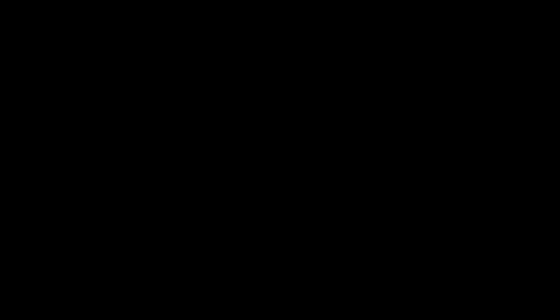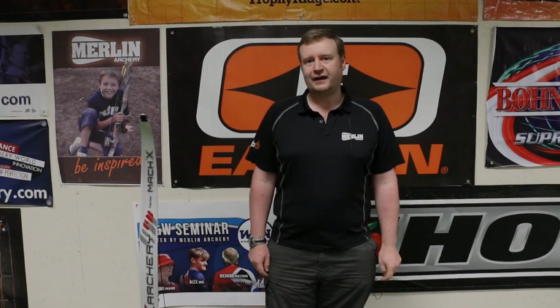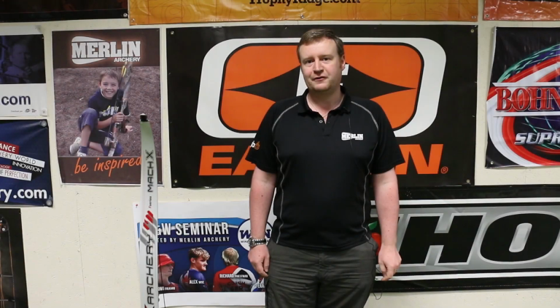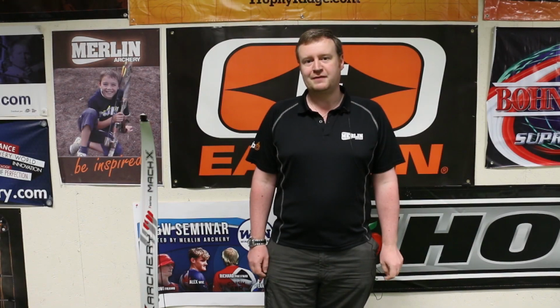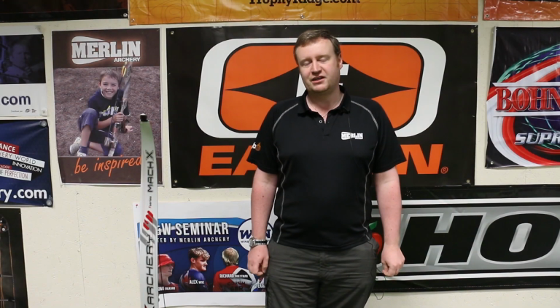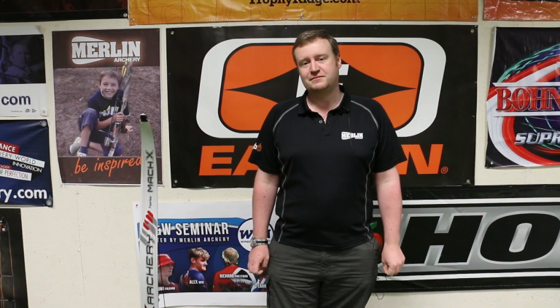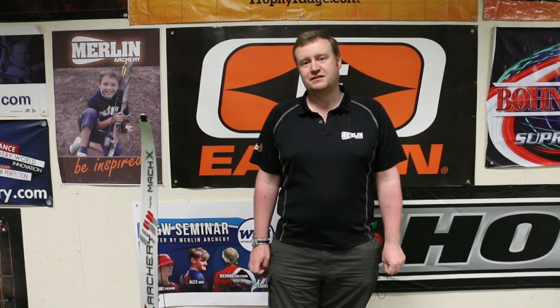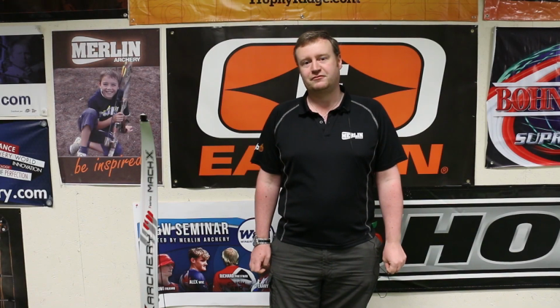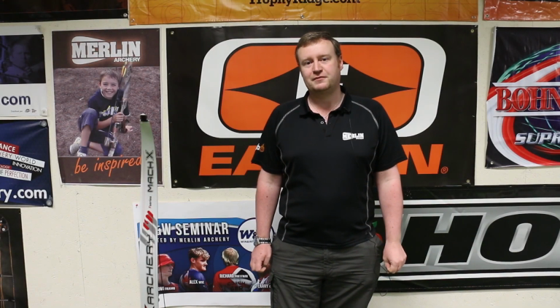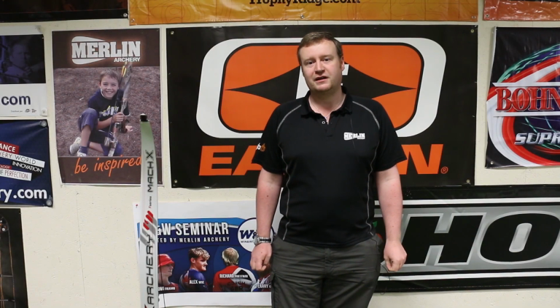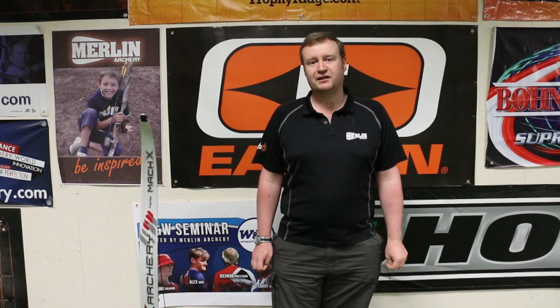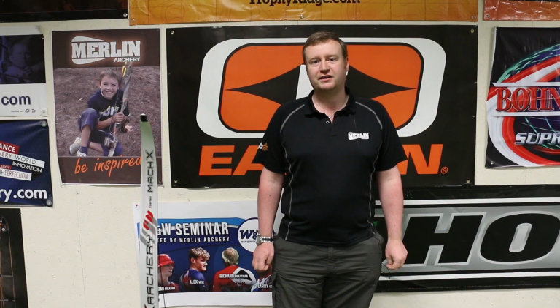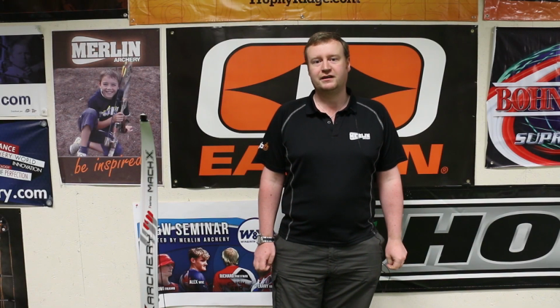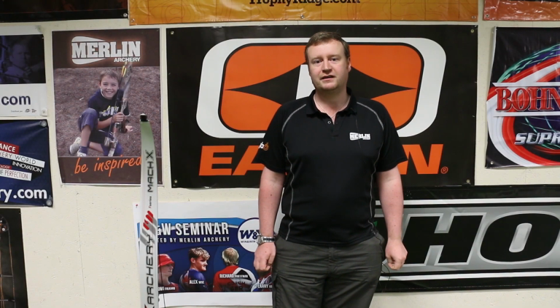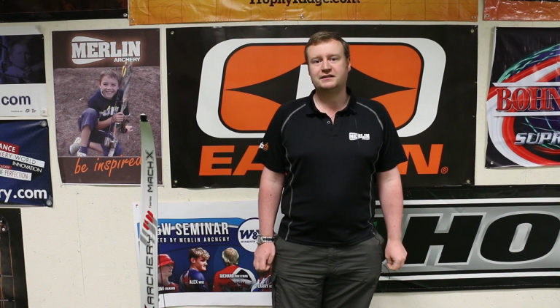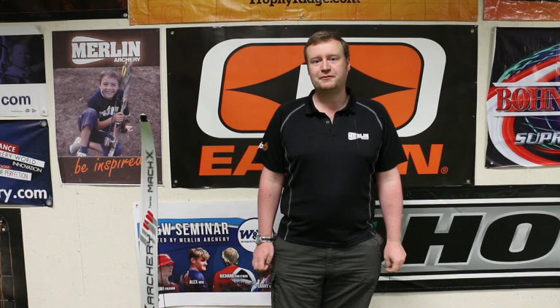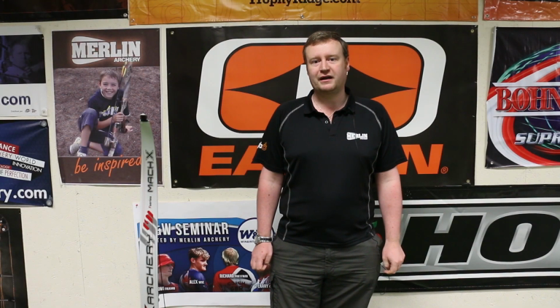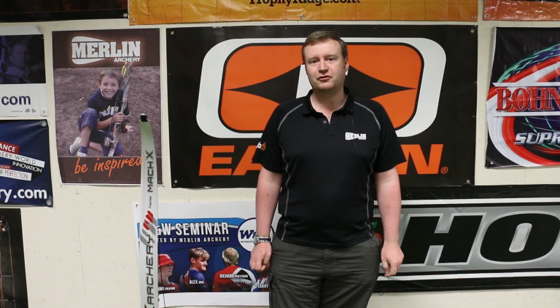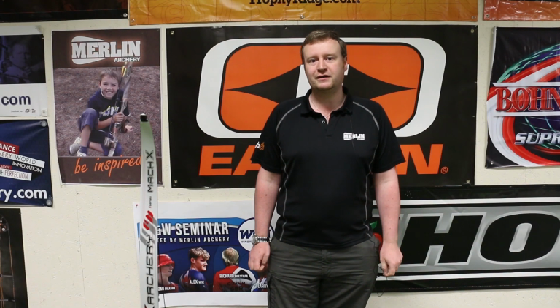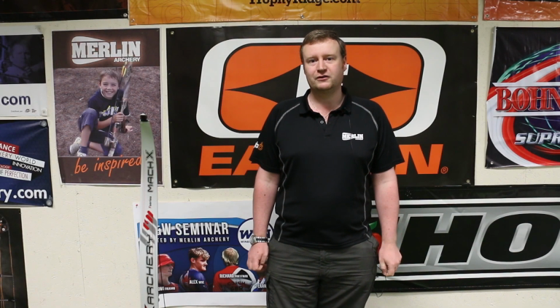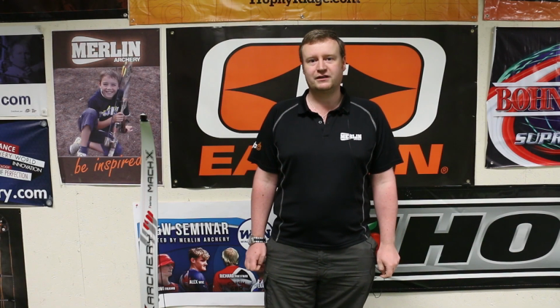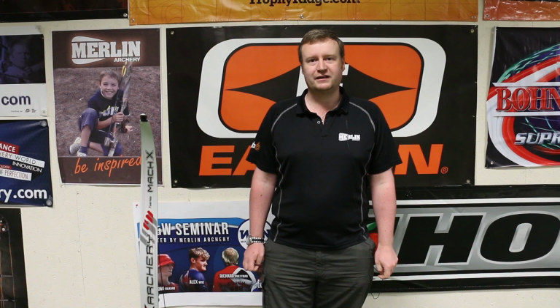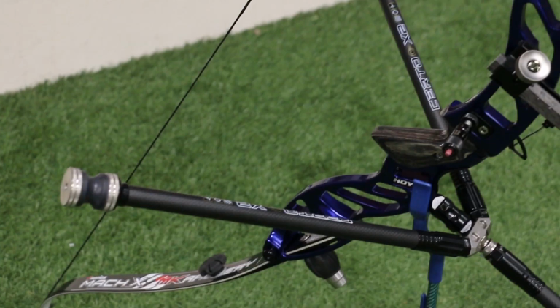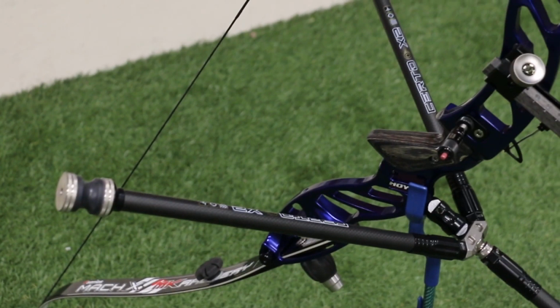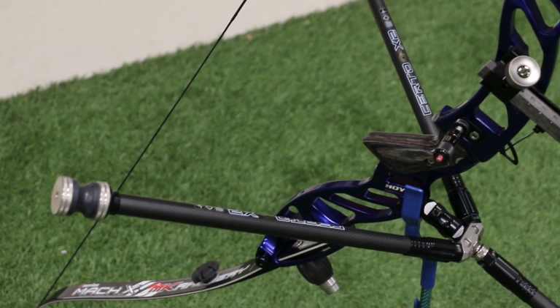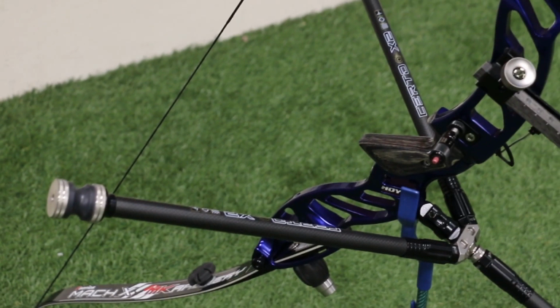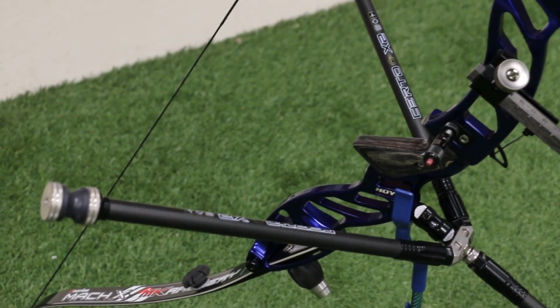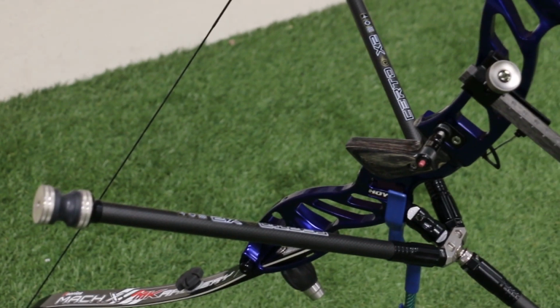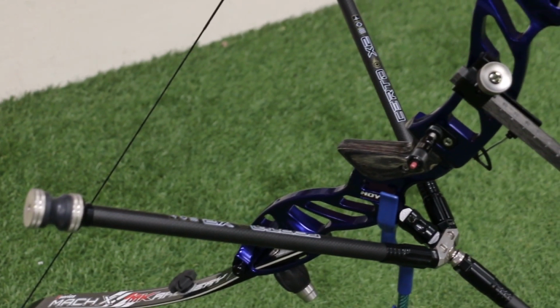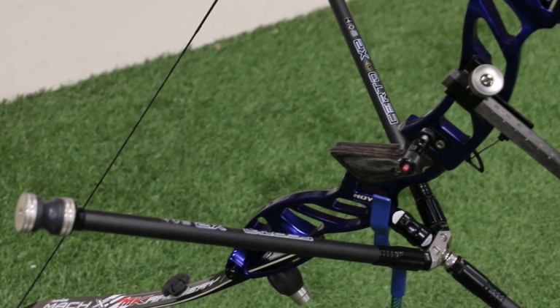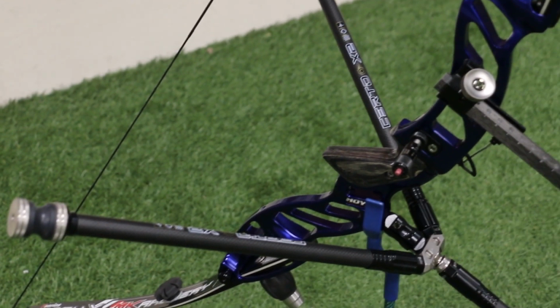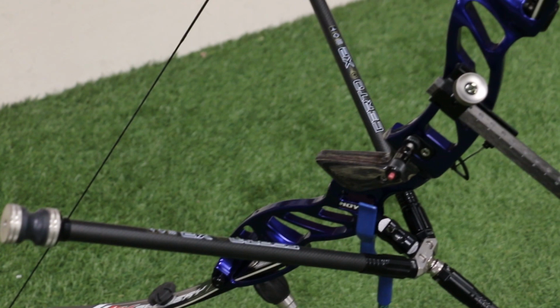Hello, I'm James from Merlin Archery and today we're going to have a quick look at how we balance a recurve bow.